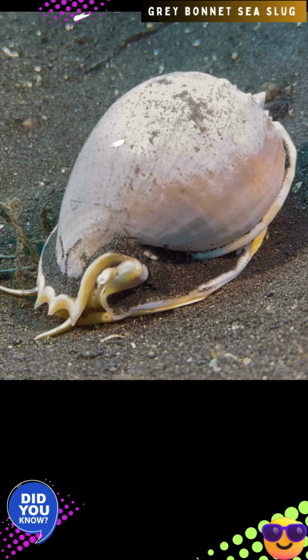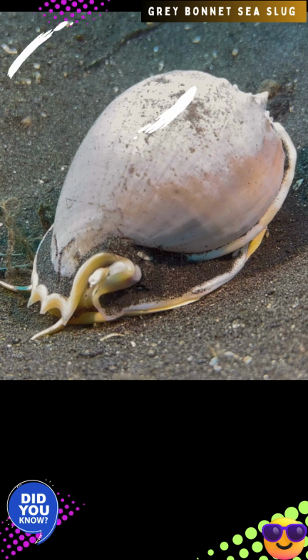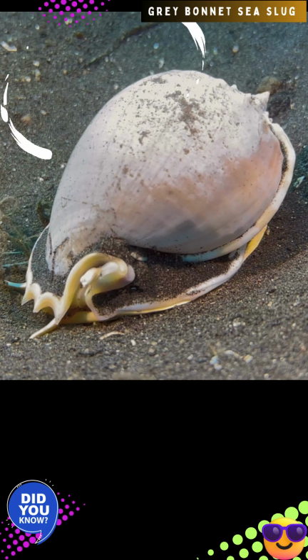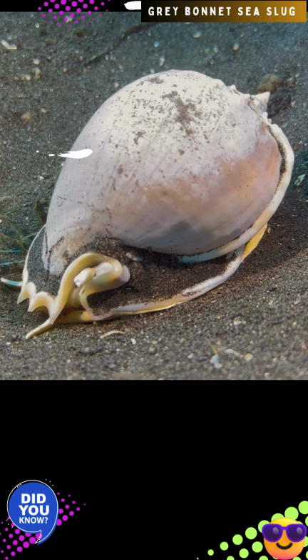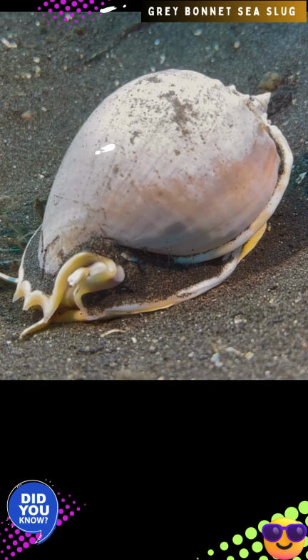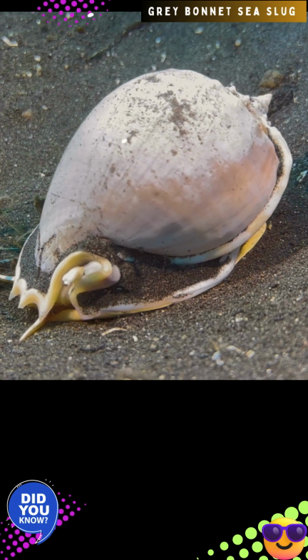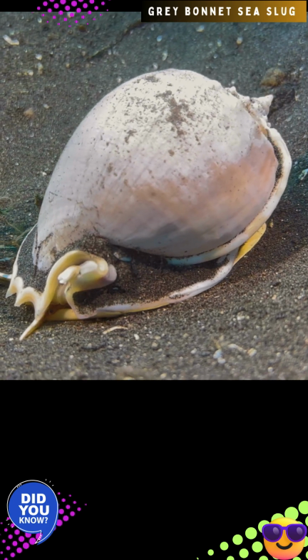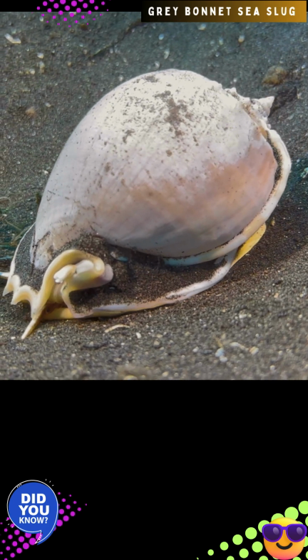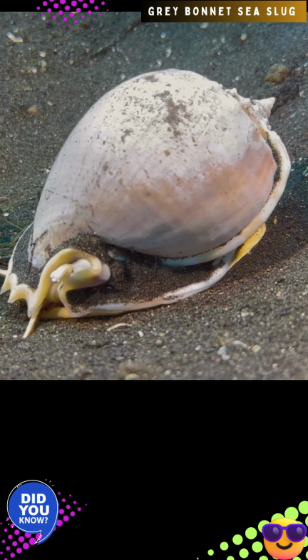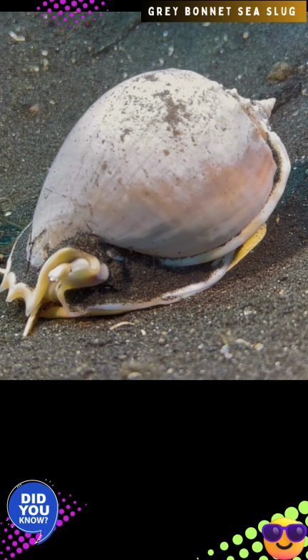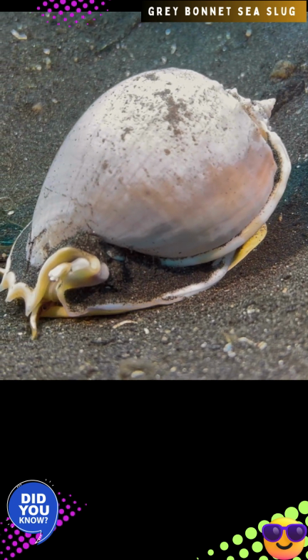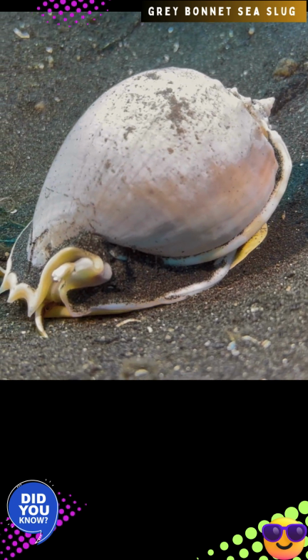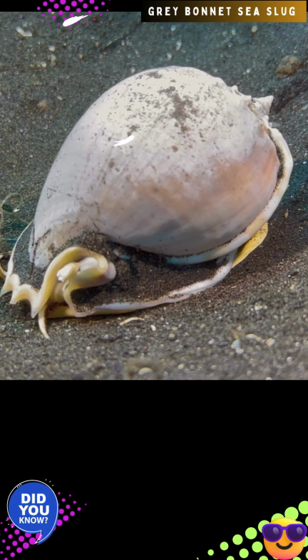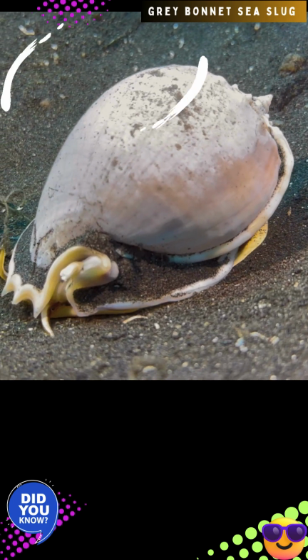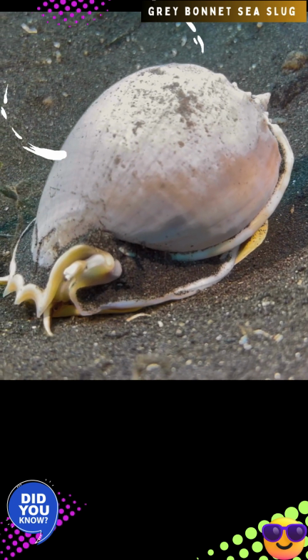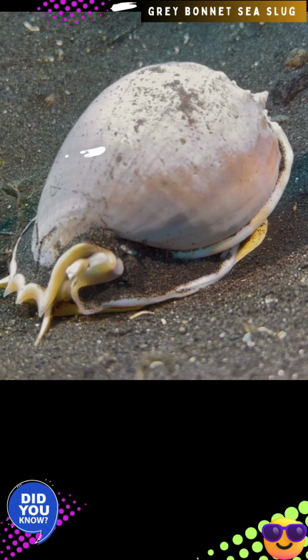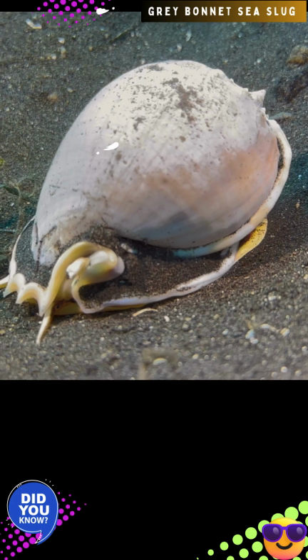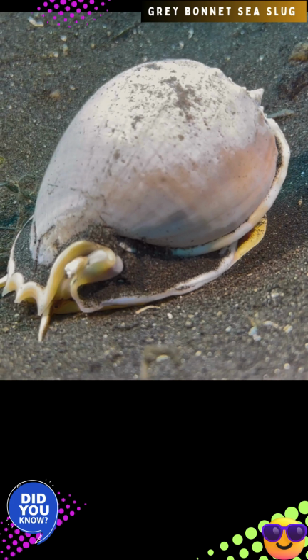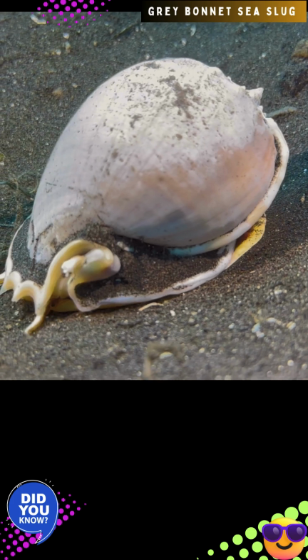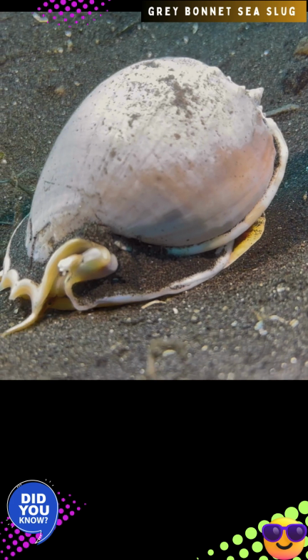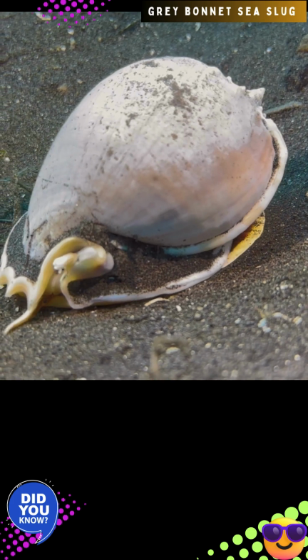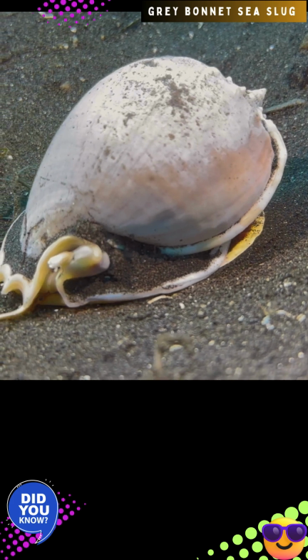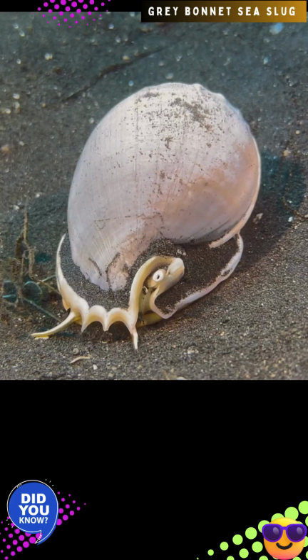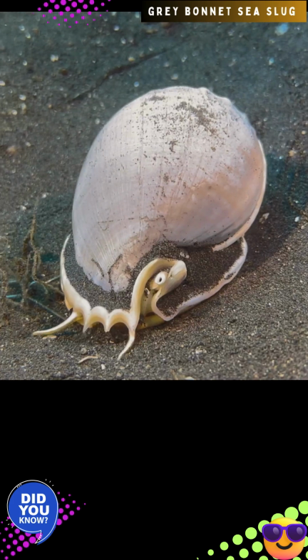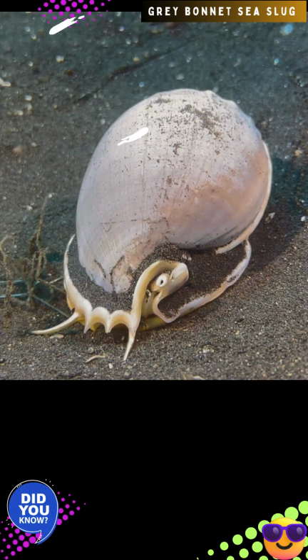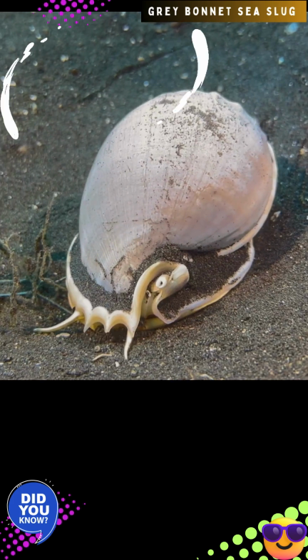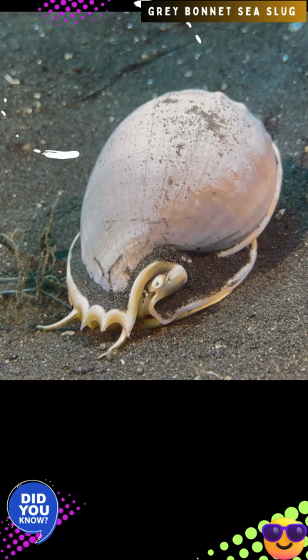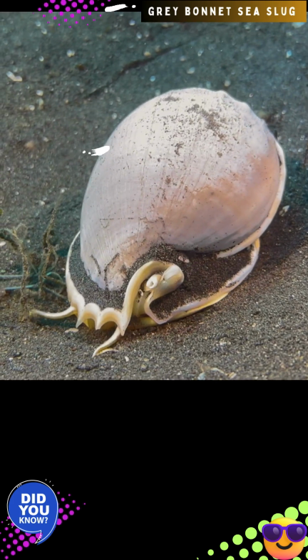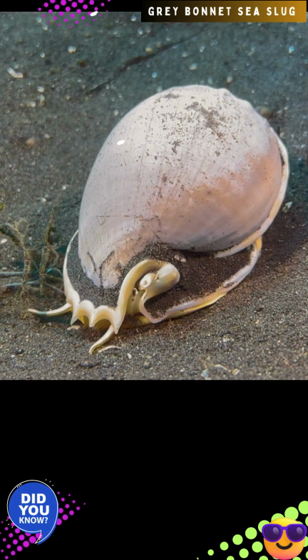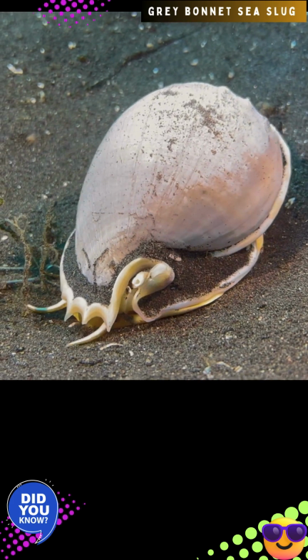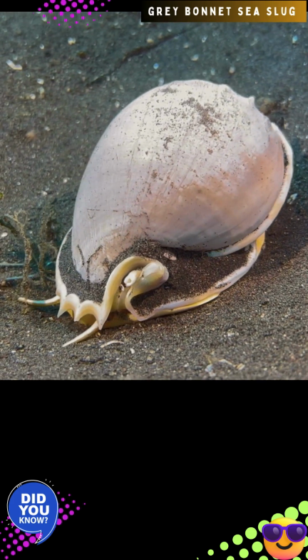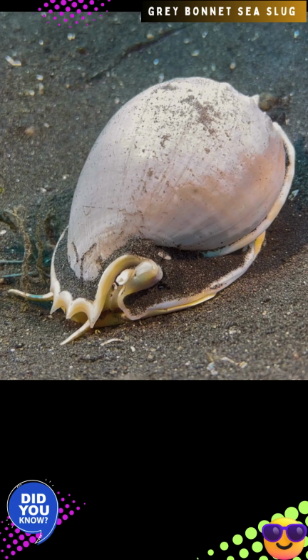This species lives on sandy bottoms with seagrass meadows, in intertidal and shallow subtidal areas to a depth of about 10 meters.